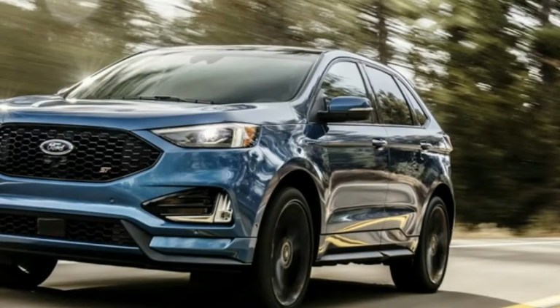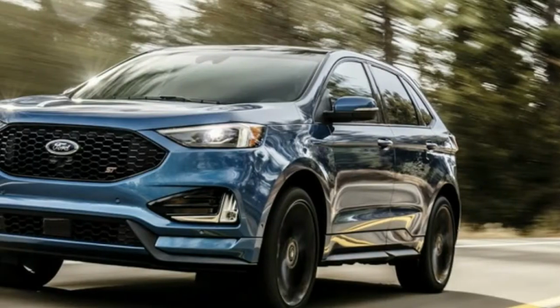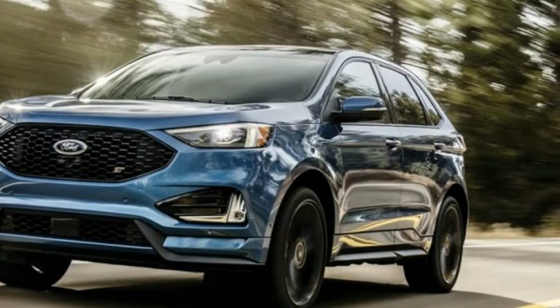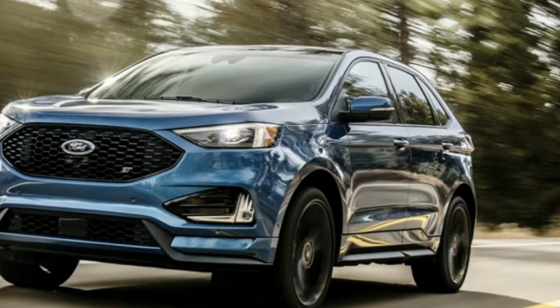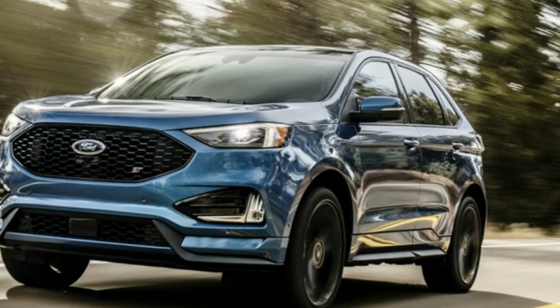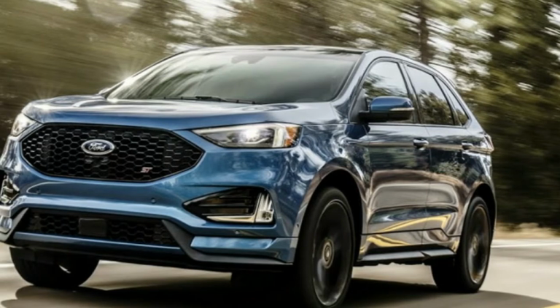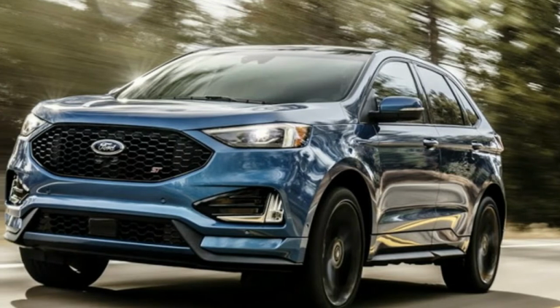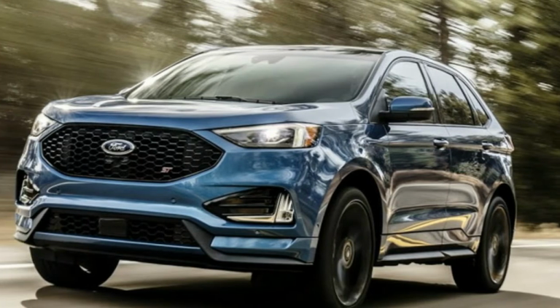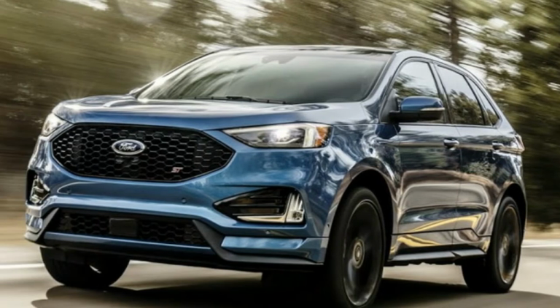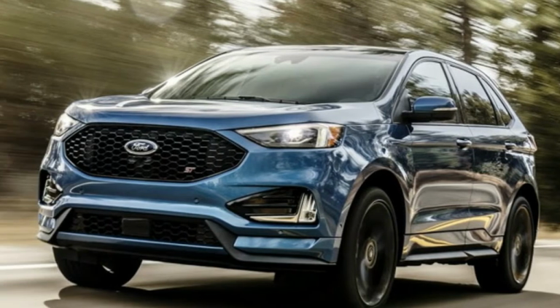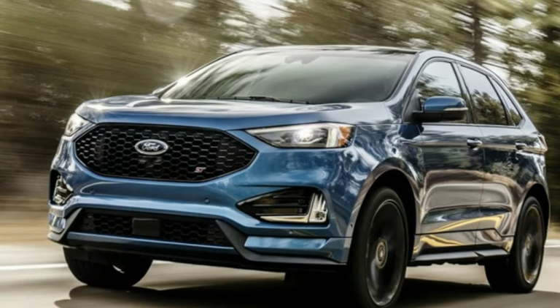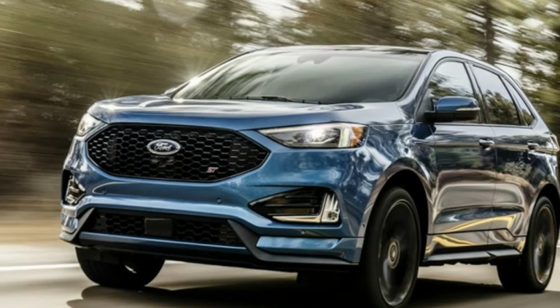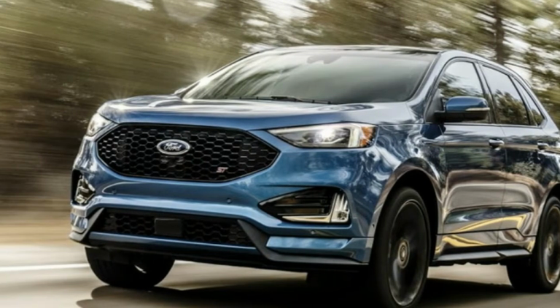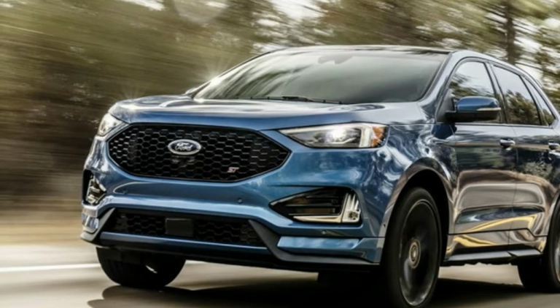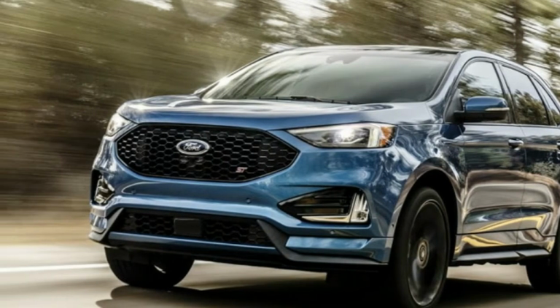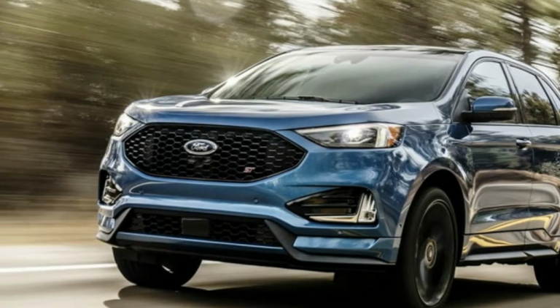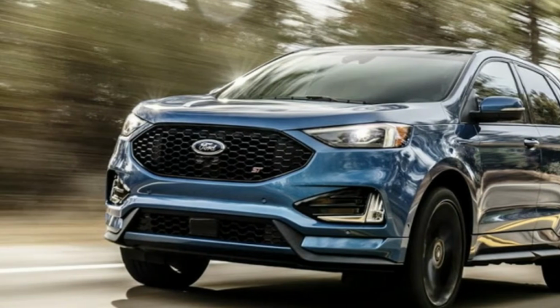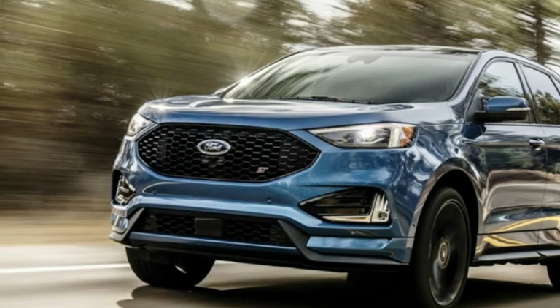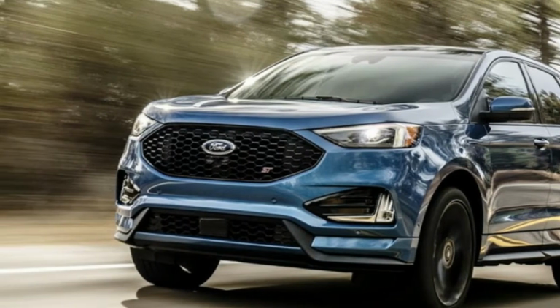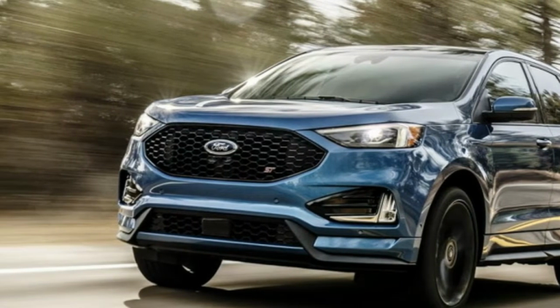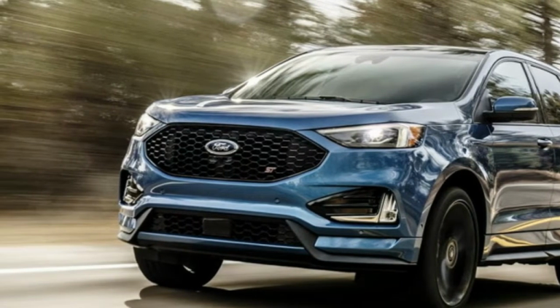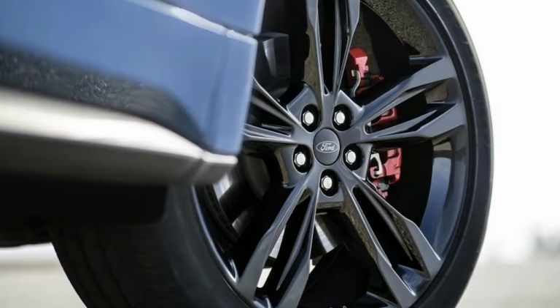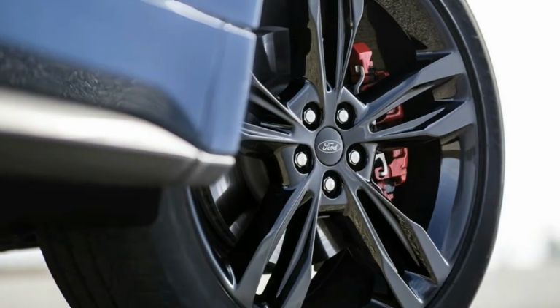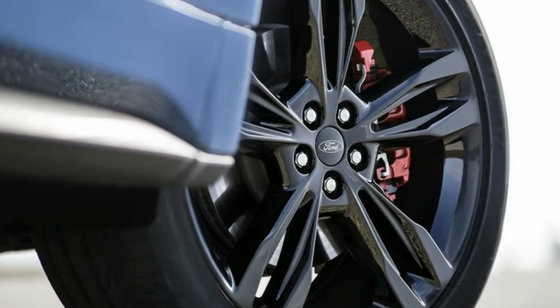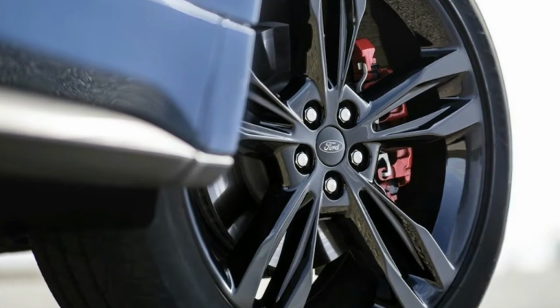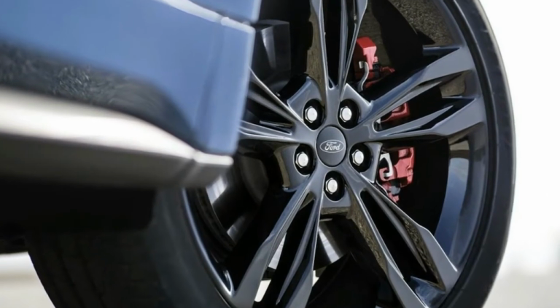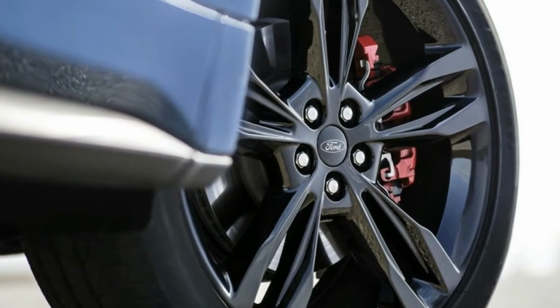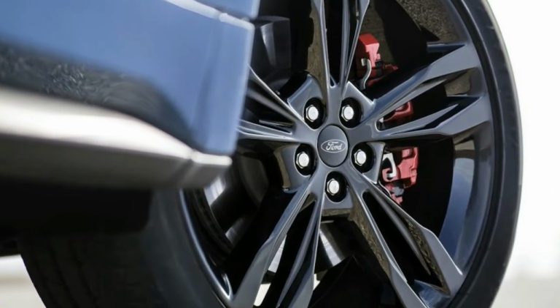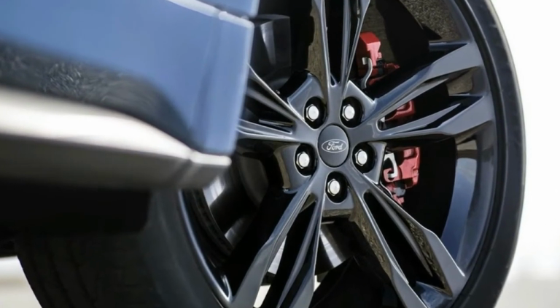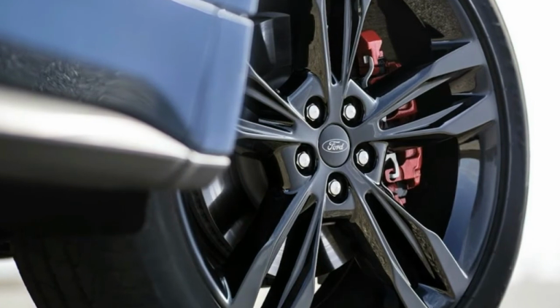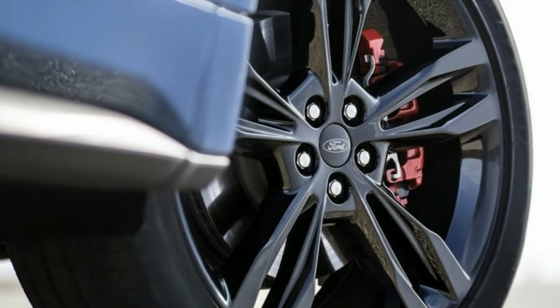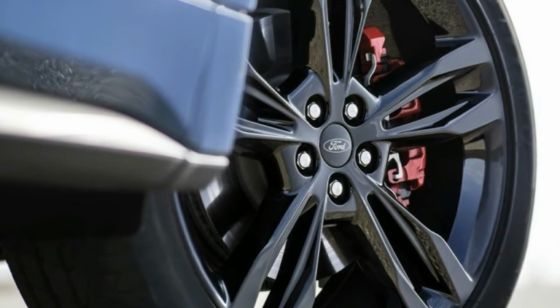The Edge ST joins a refreshed Edge lineup with a little more power, a lot more technology, and upgraded equipment.